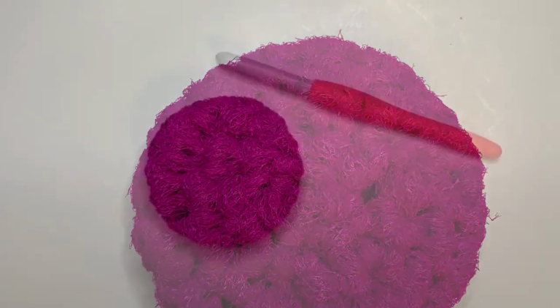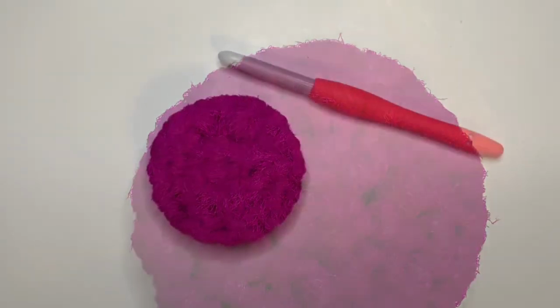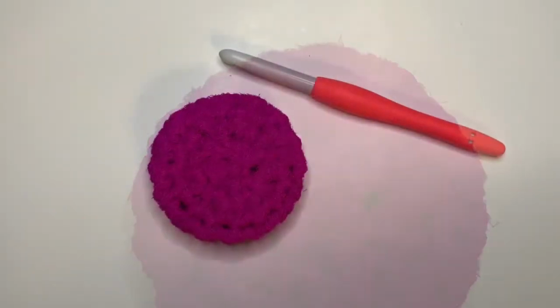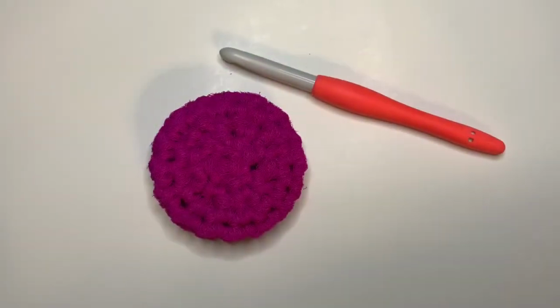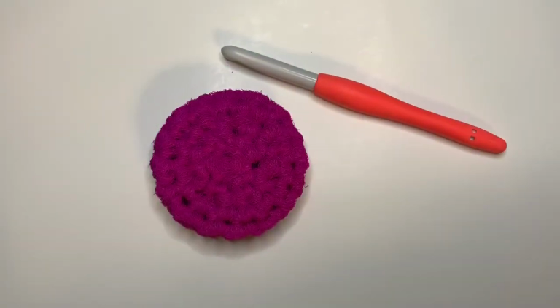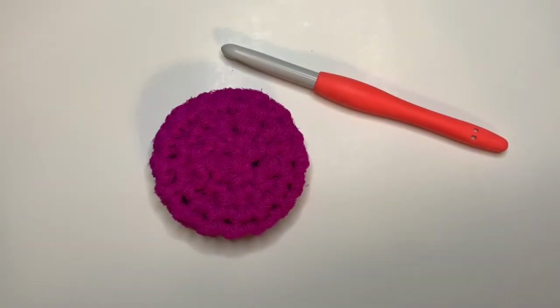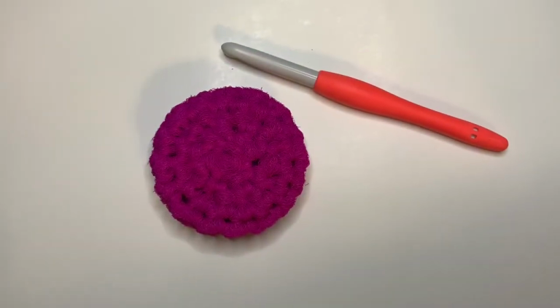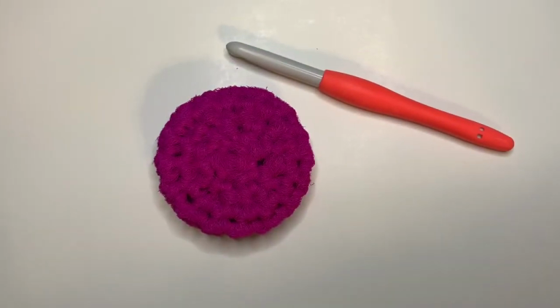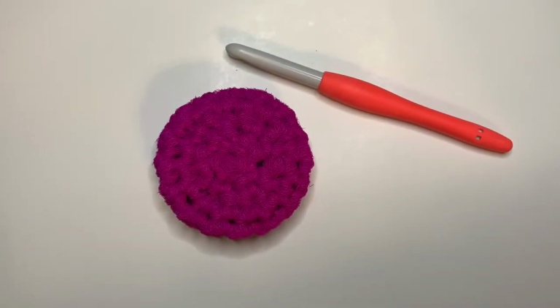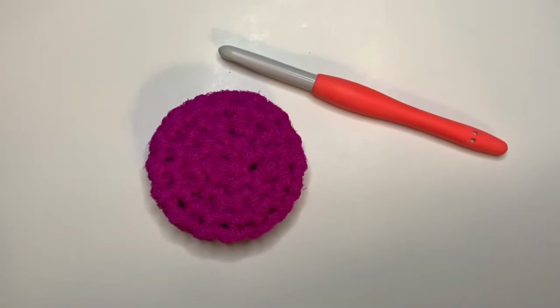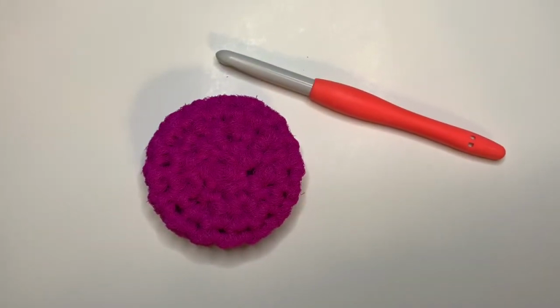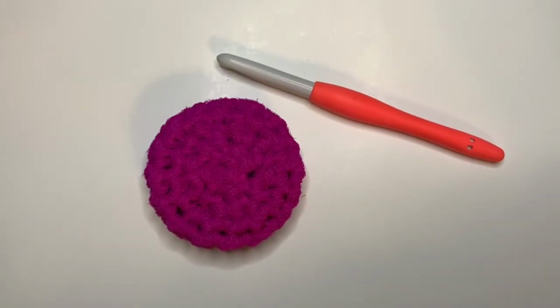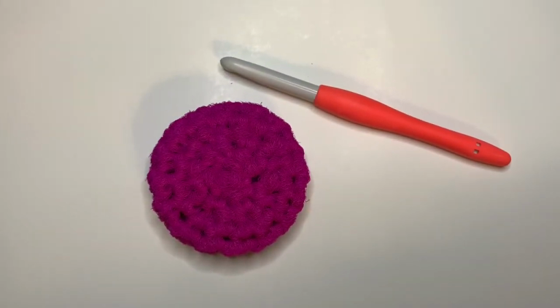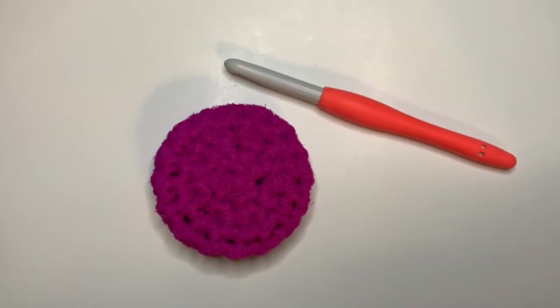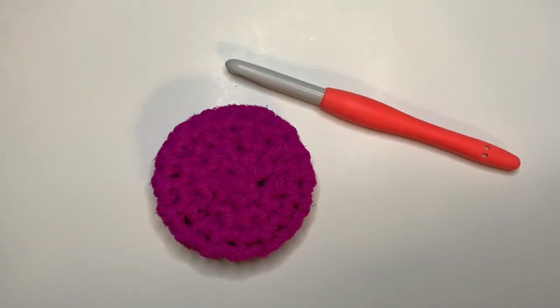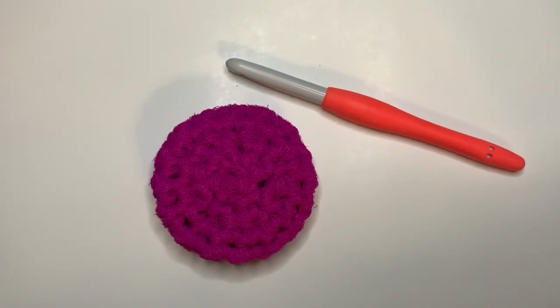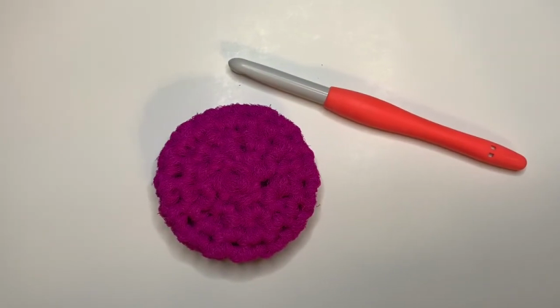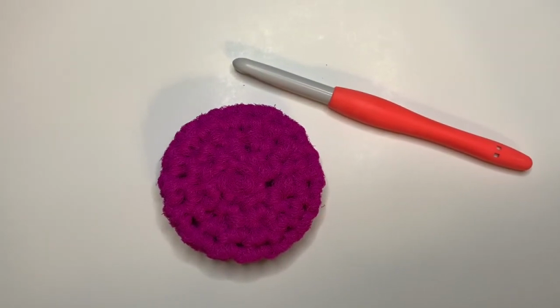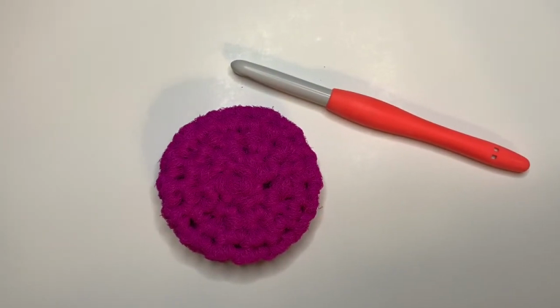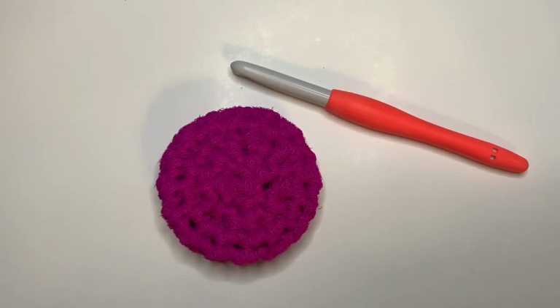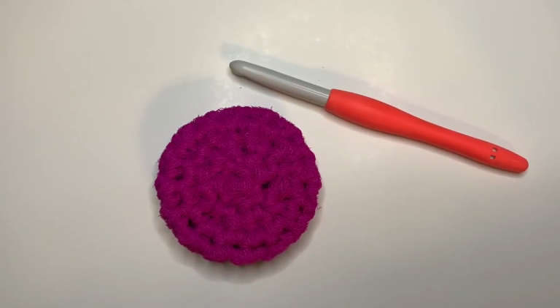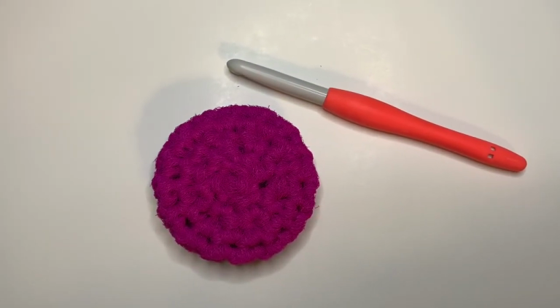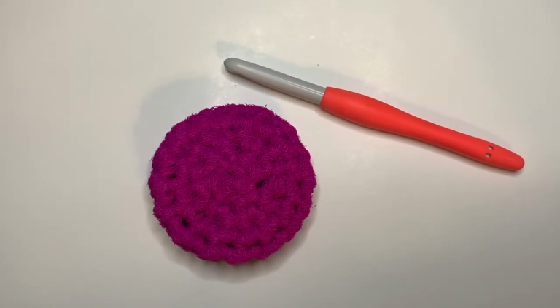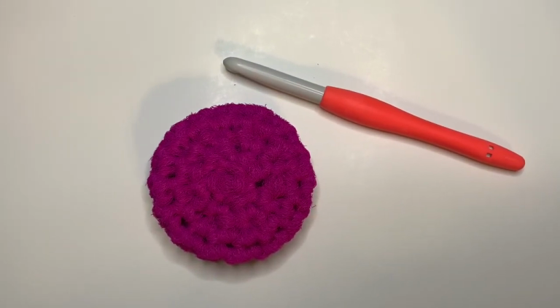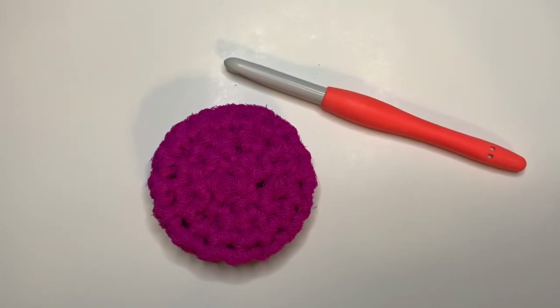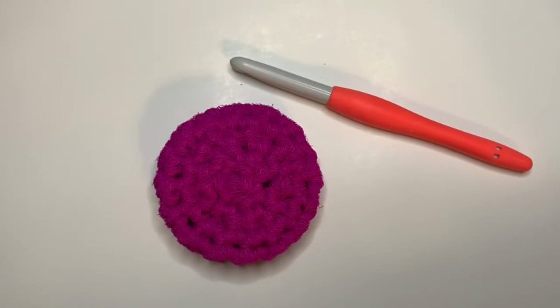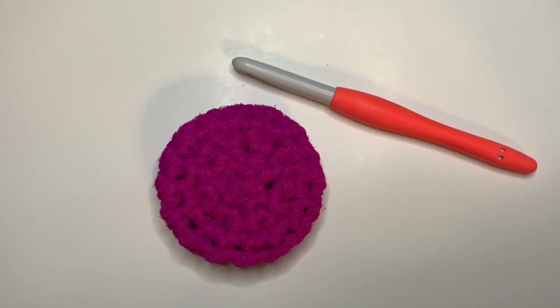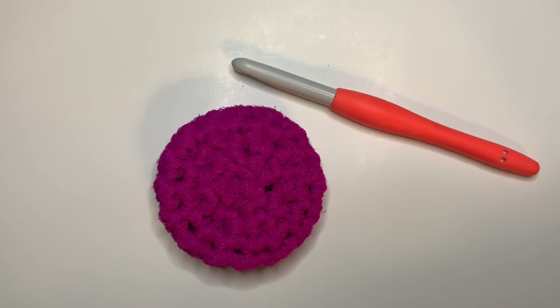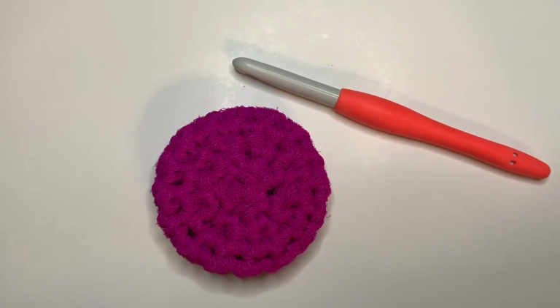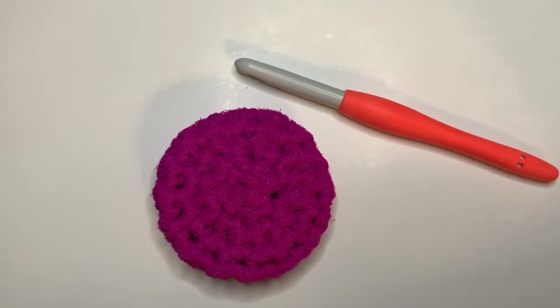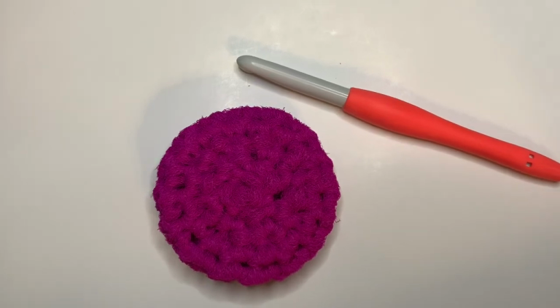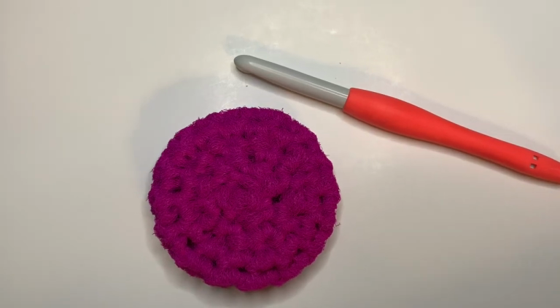Hi everyone, it's Christina from Christina's Crafts and I am going to show you how to make this dish scrubby.